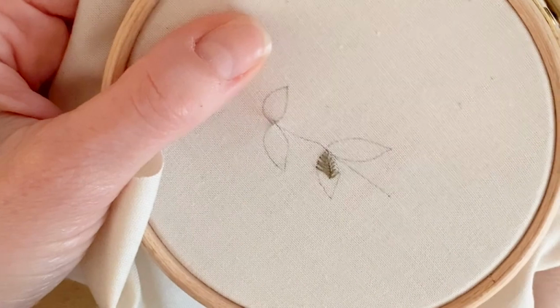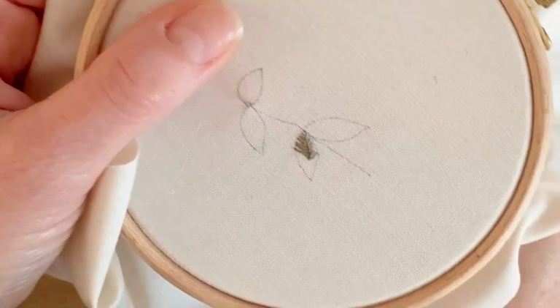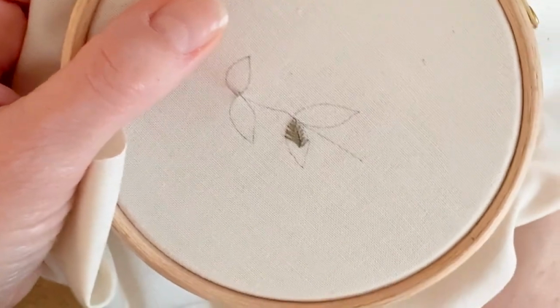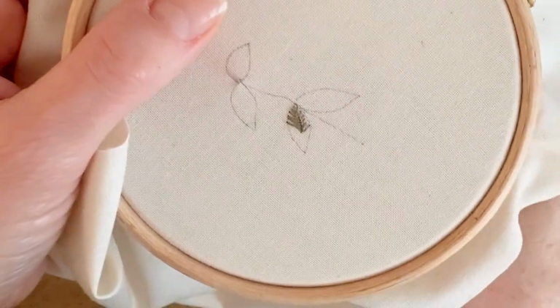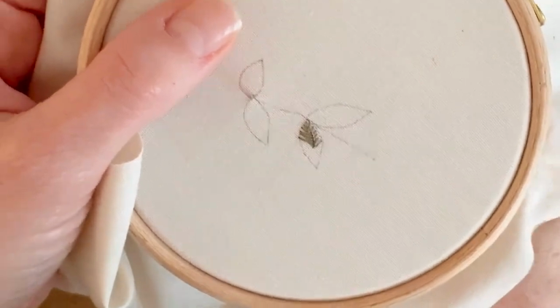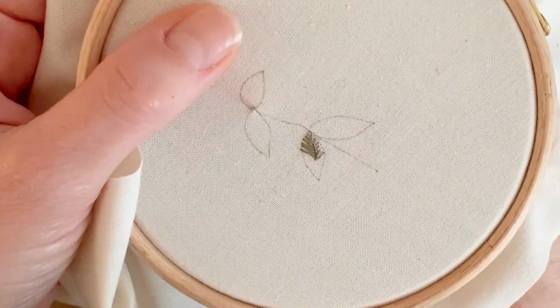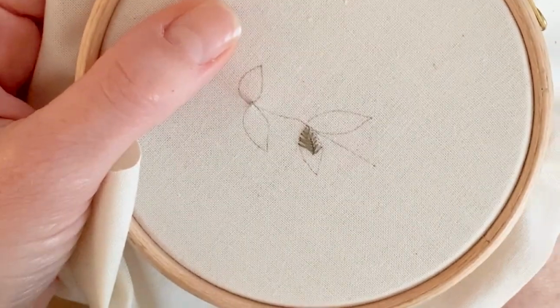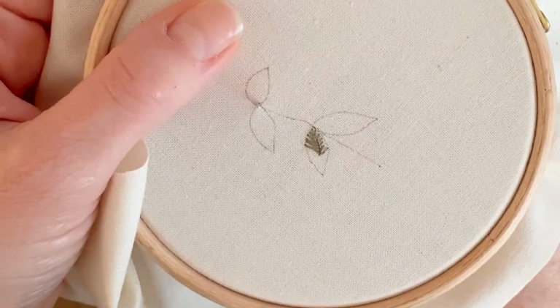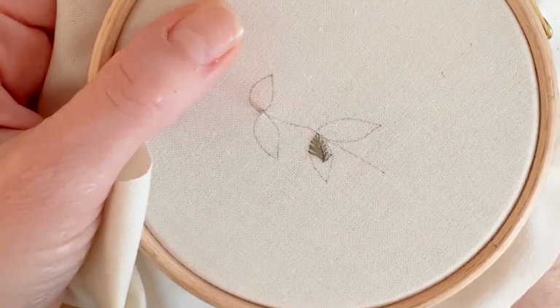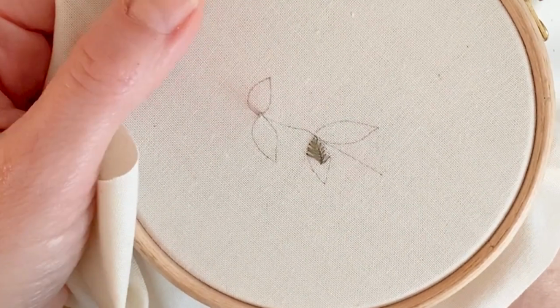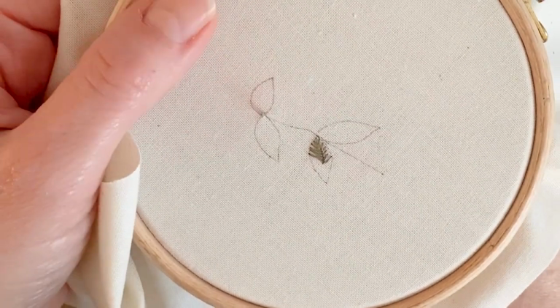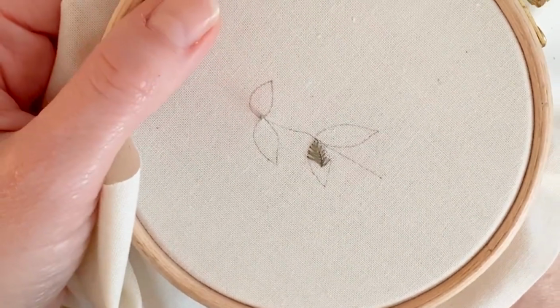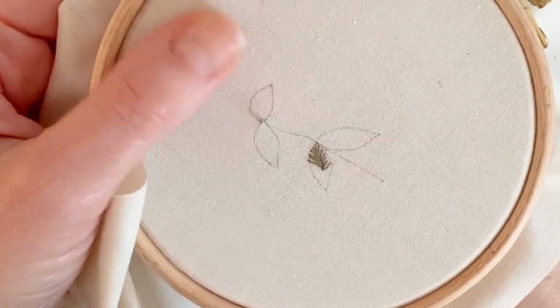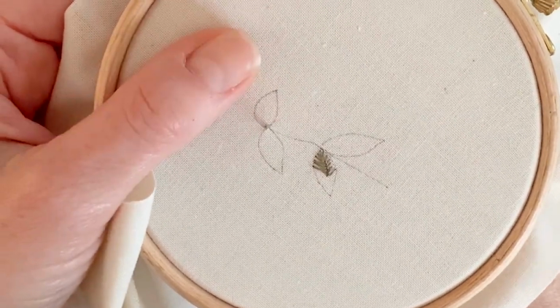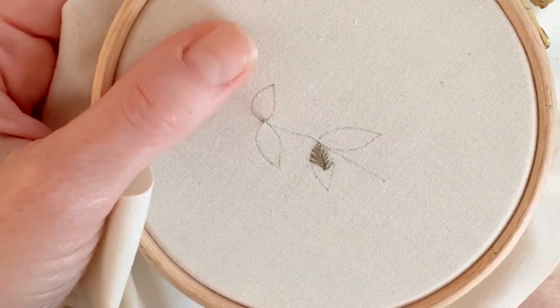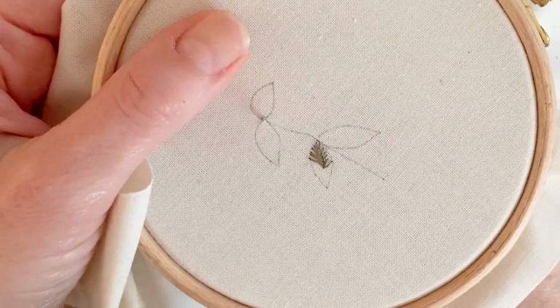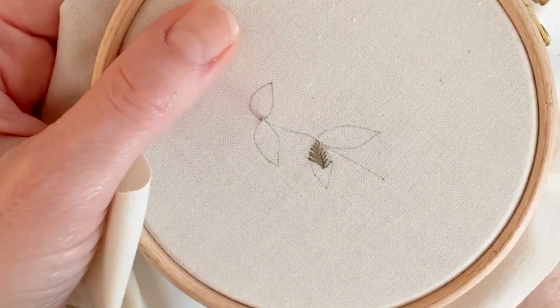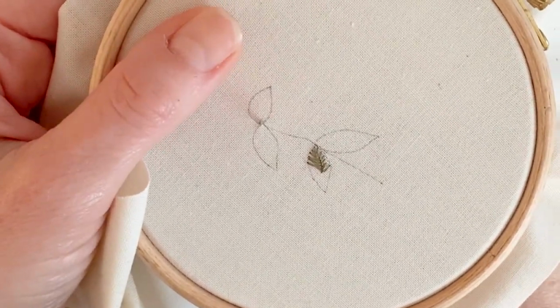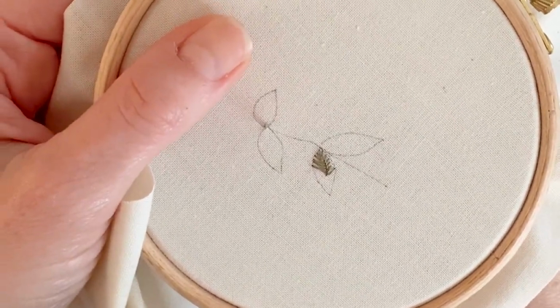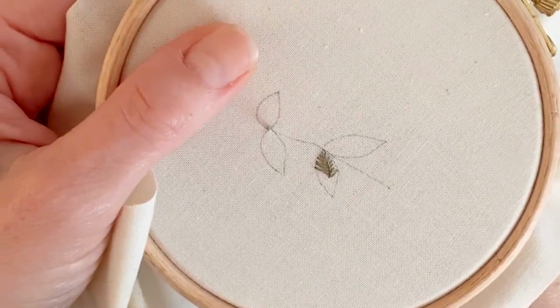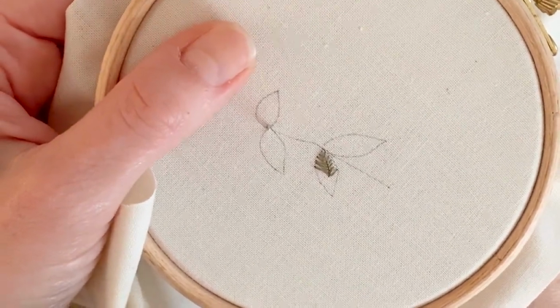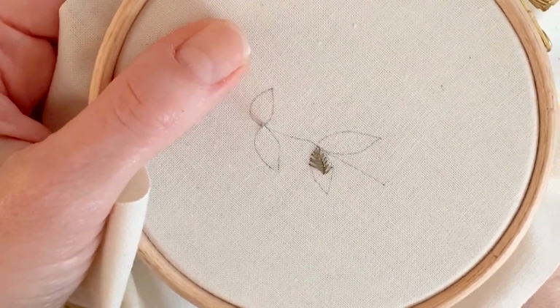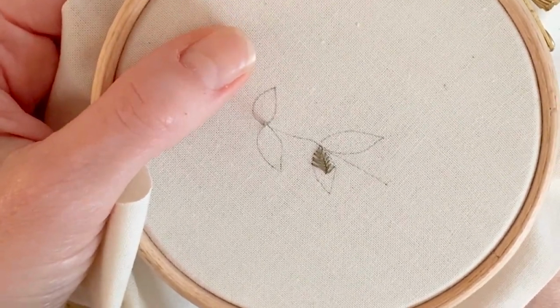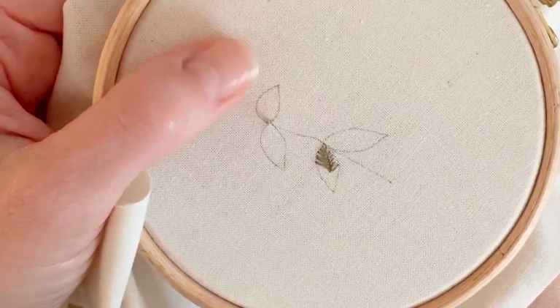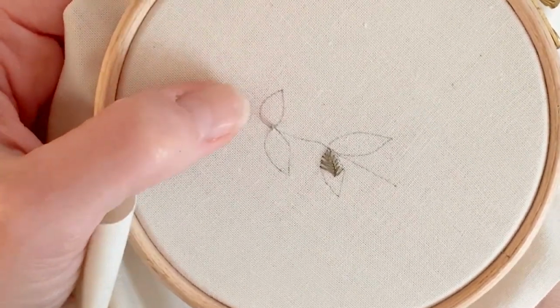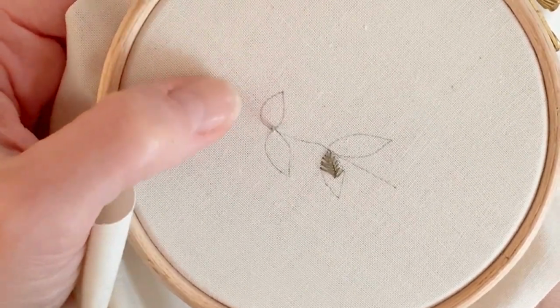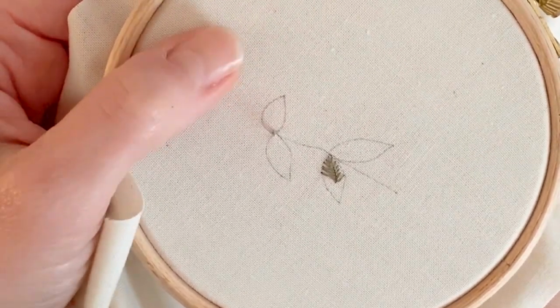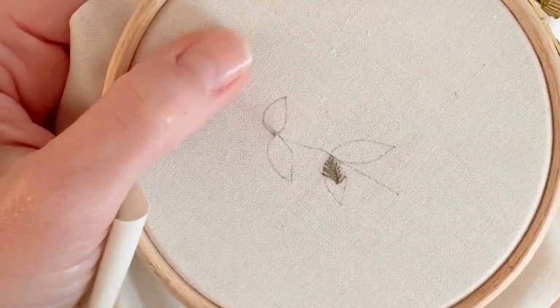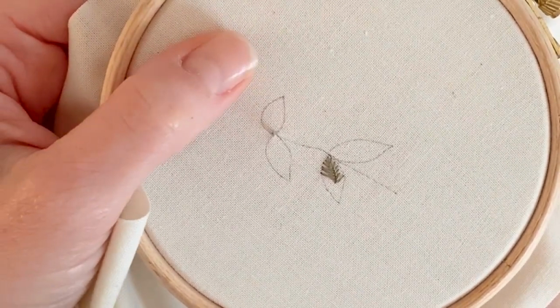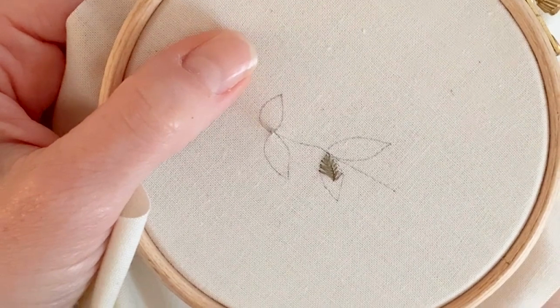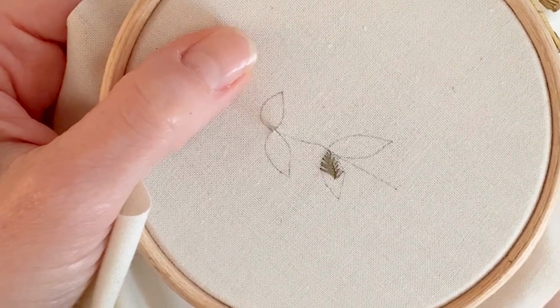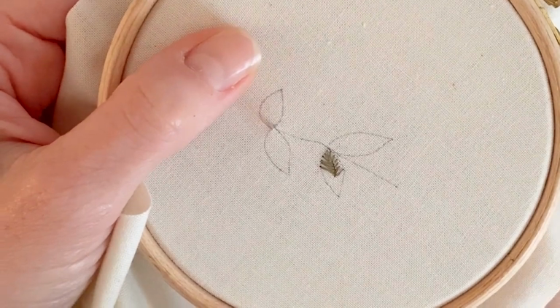Hi, welcome to Julia's Brodery. Today I'm going to show you how to do fishbone stitch, which is great for filling in leaves.